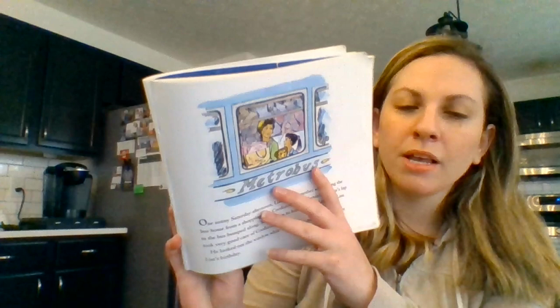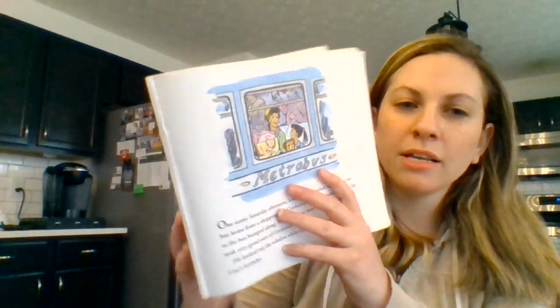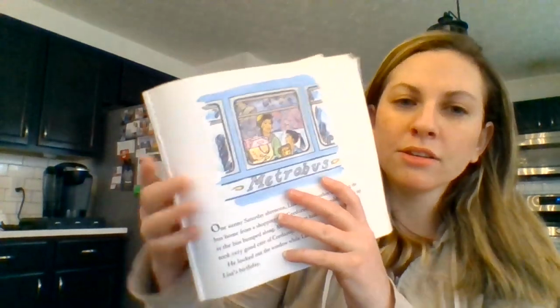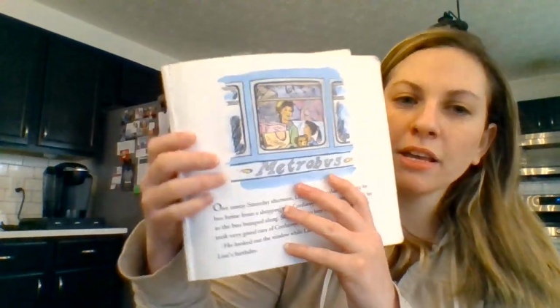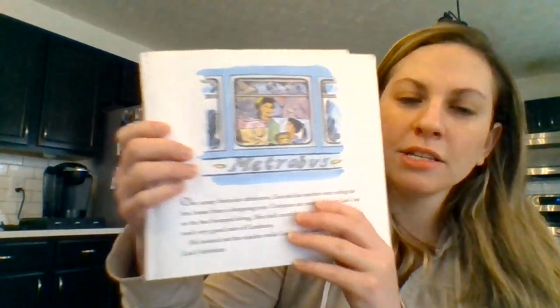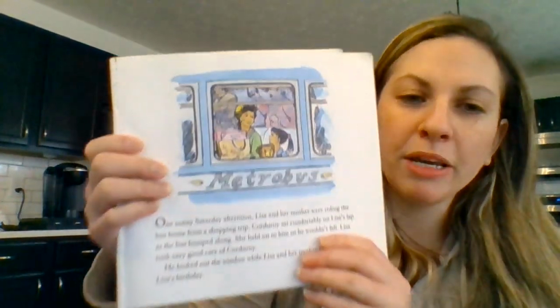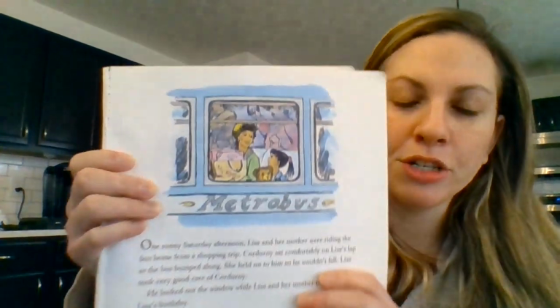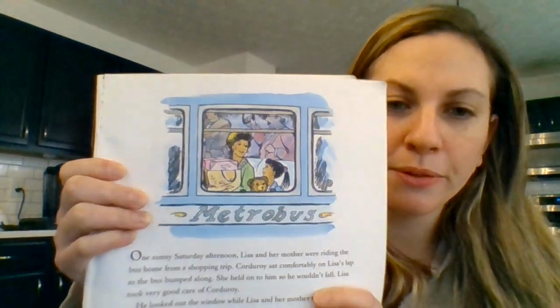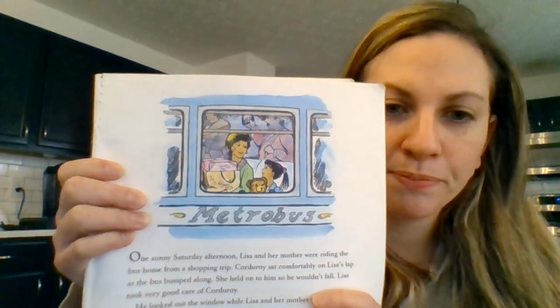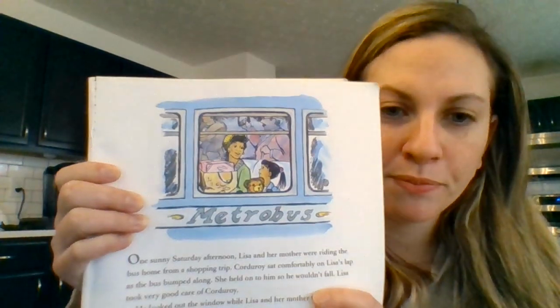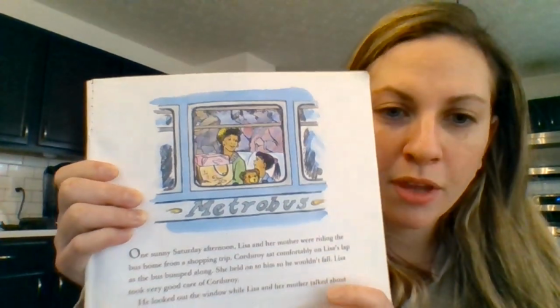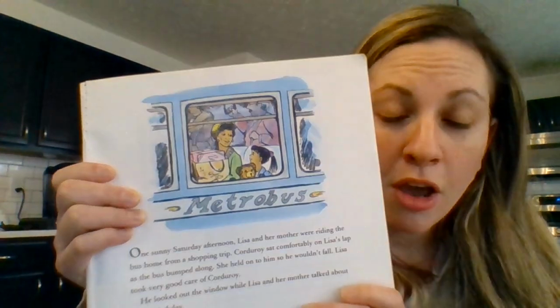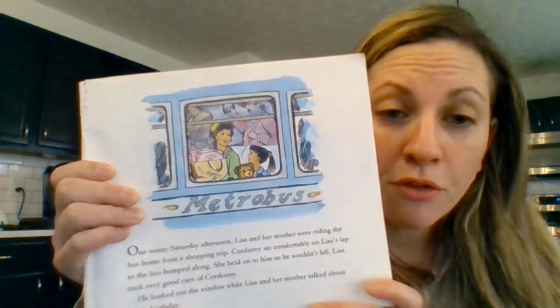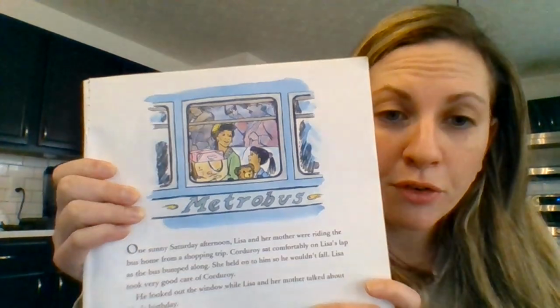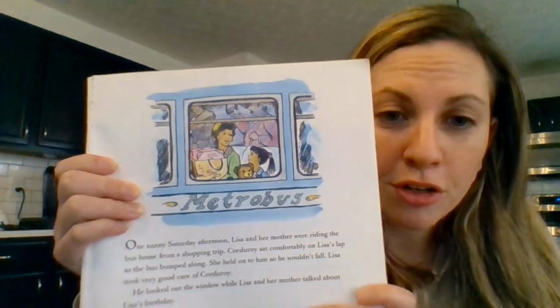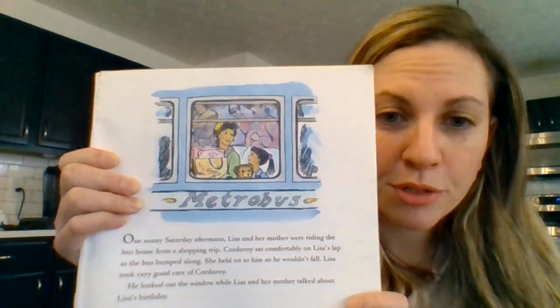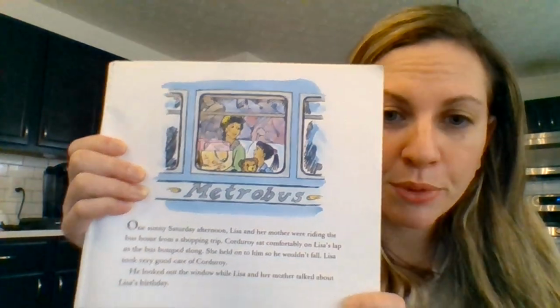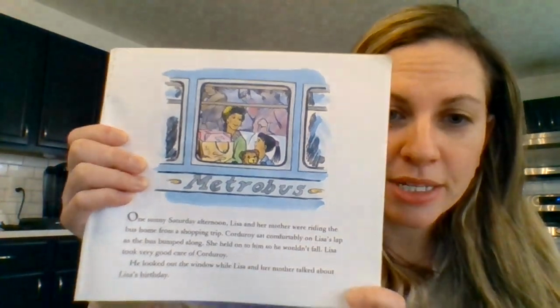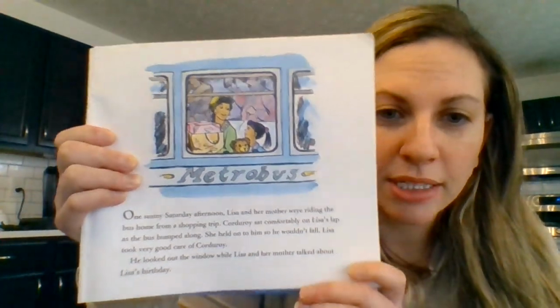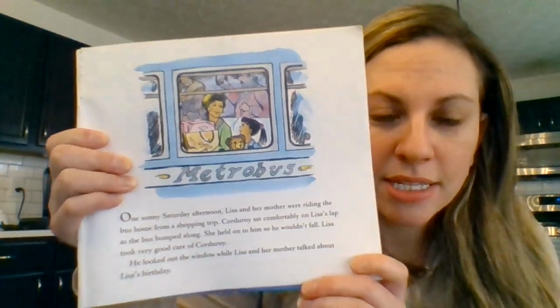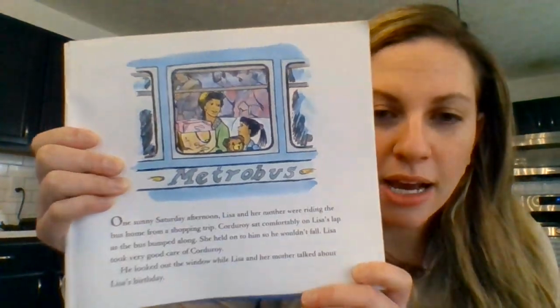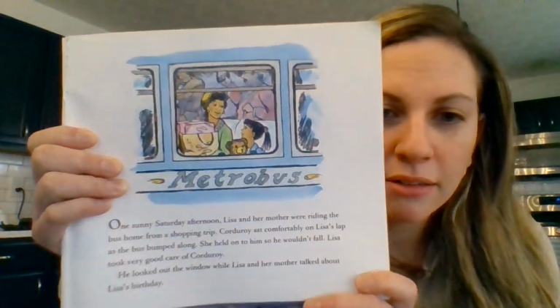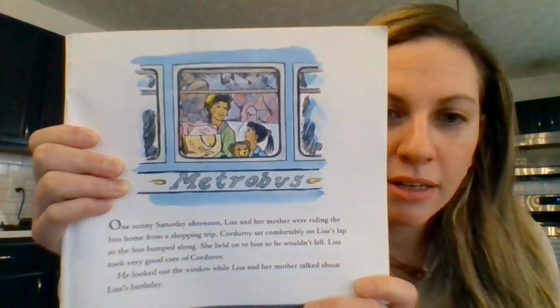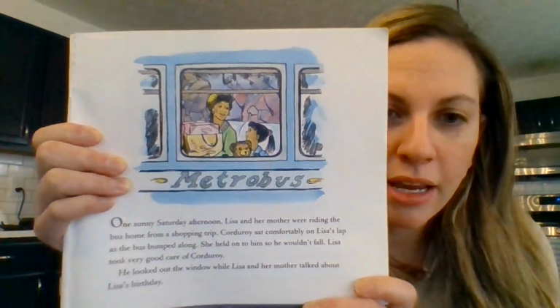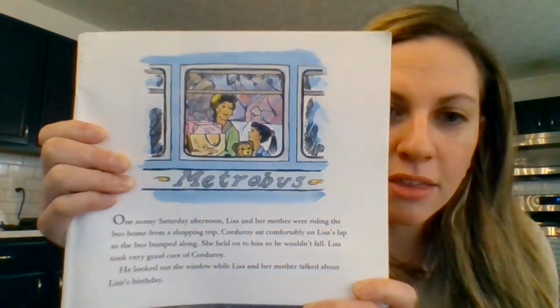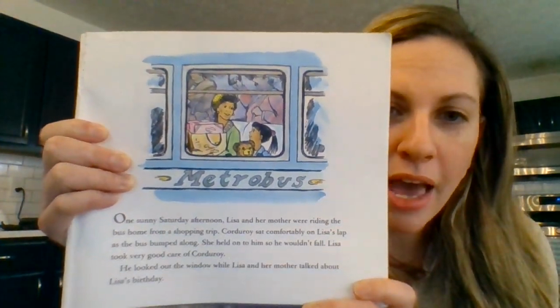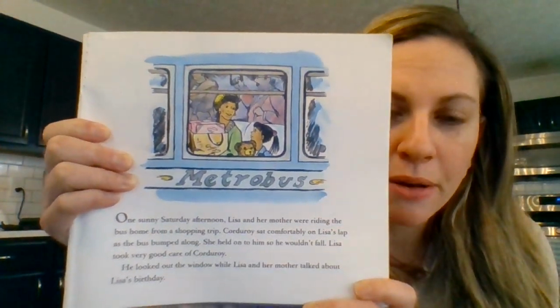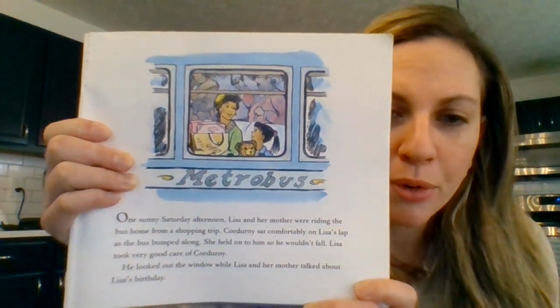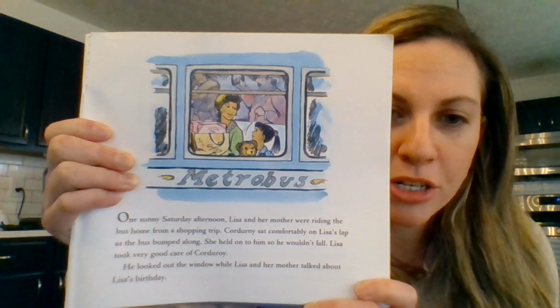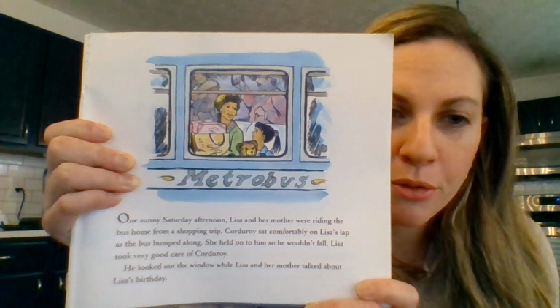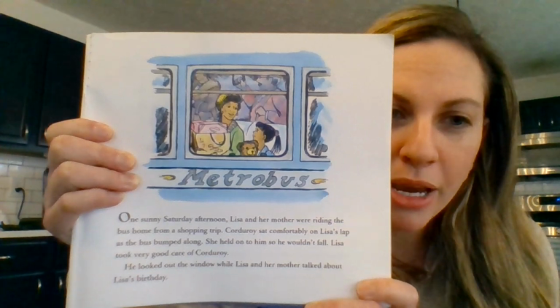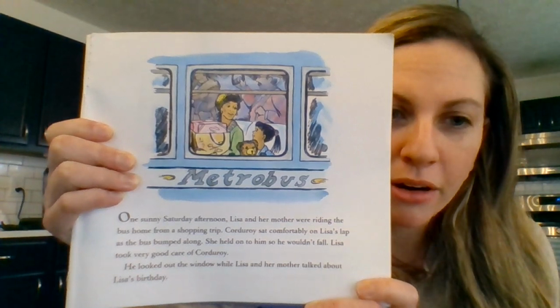Let's look at this picture. First, point to Lisa and then point to her bear.